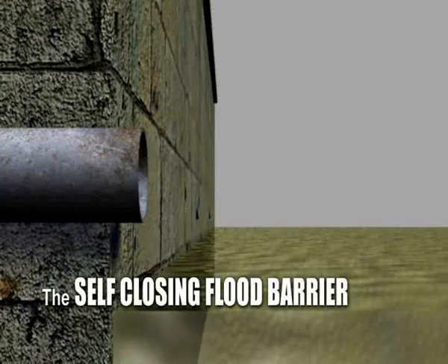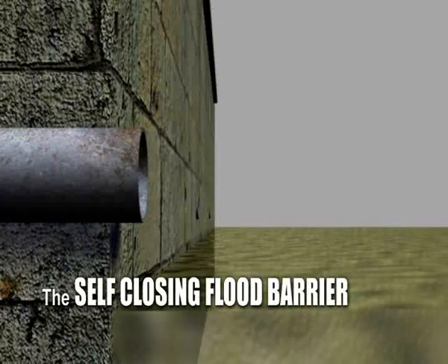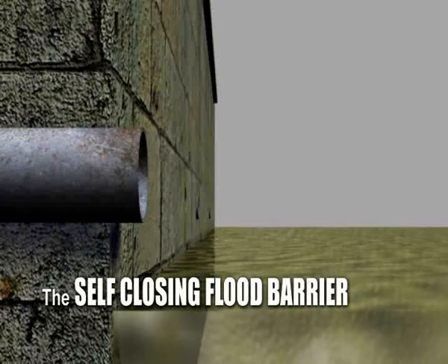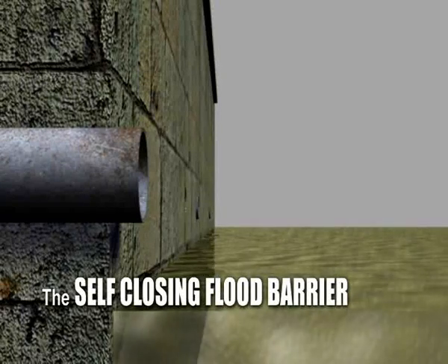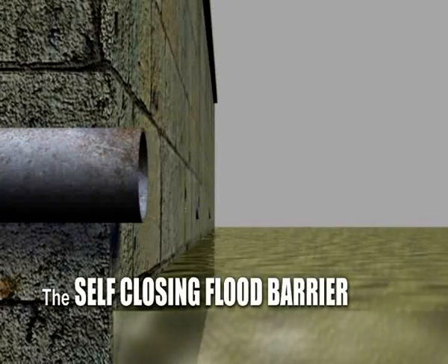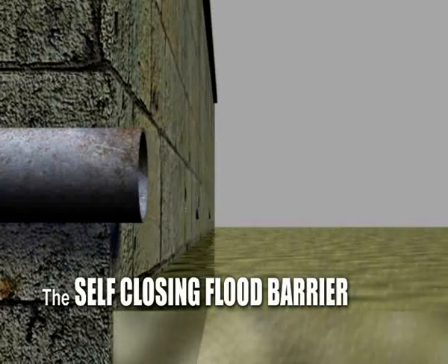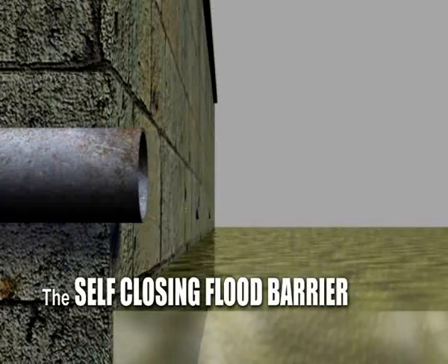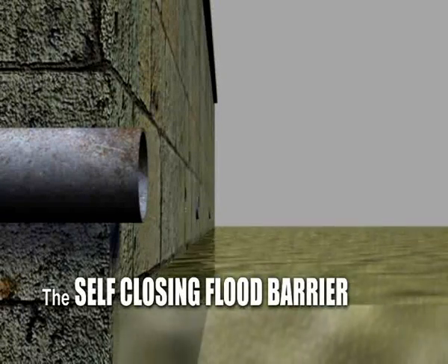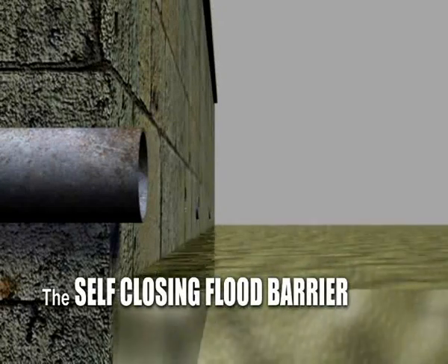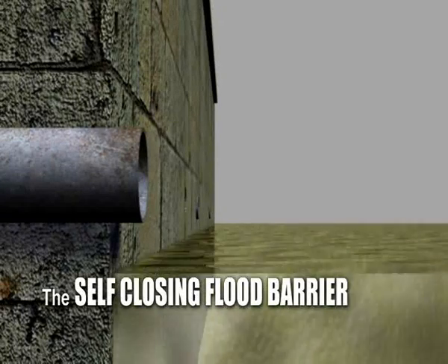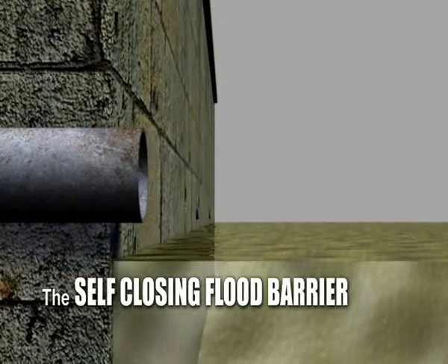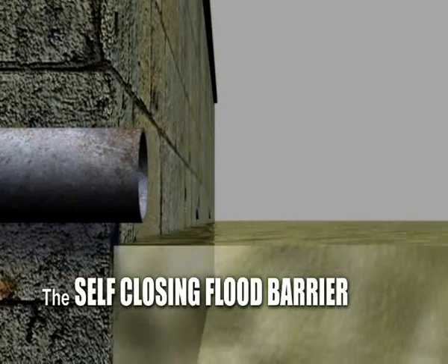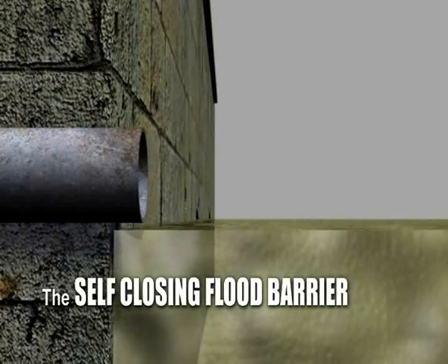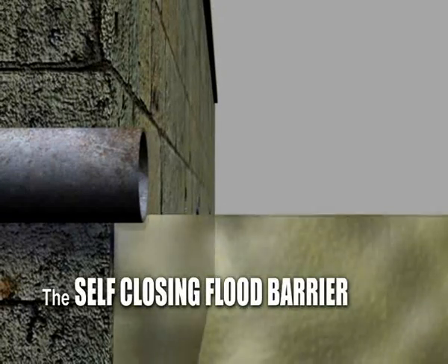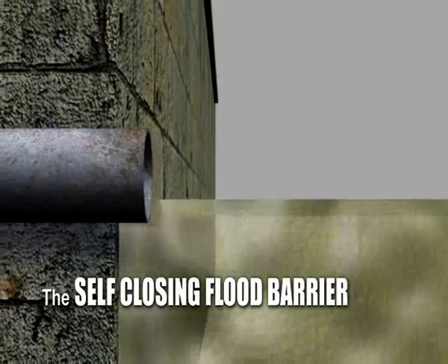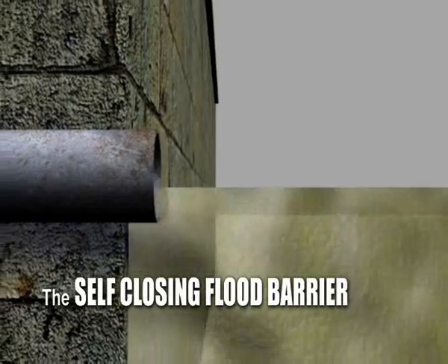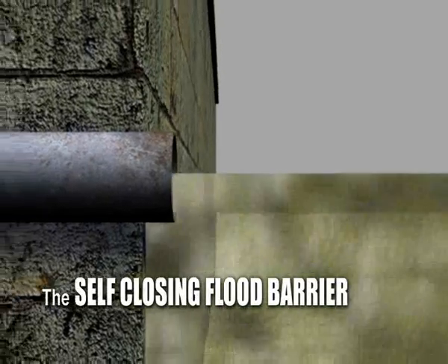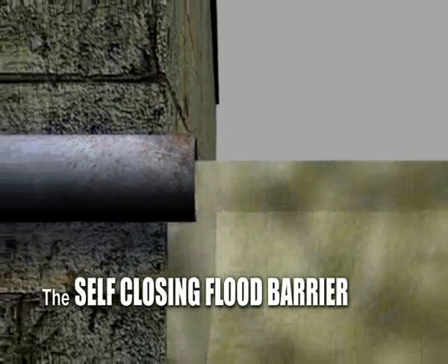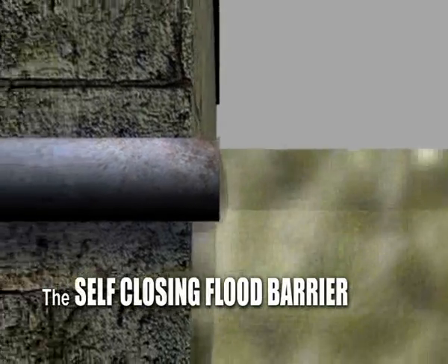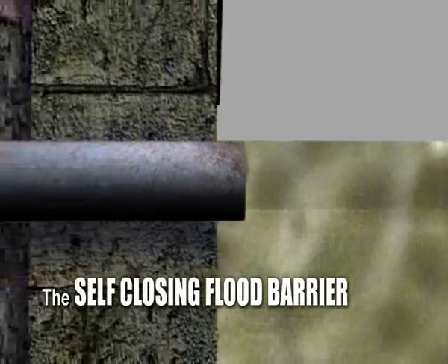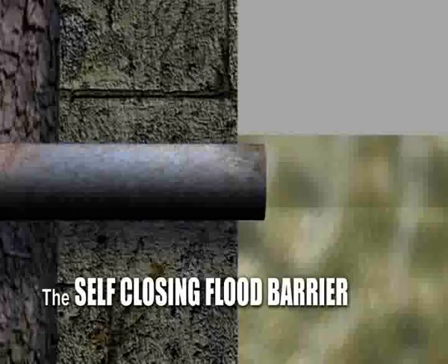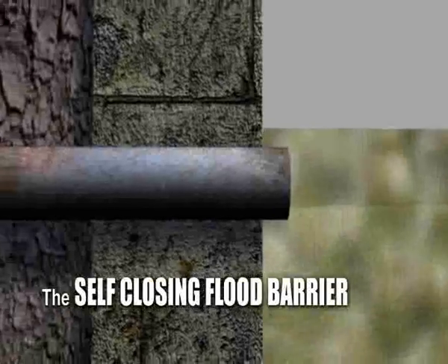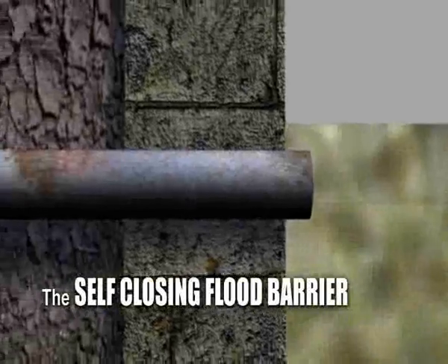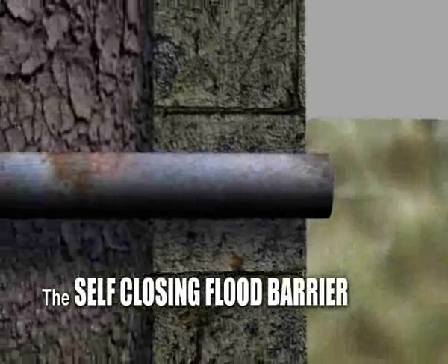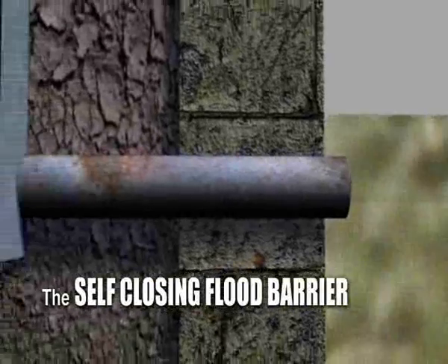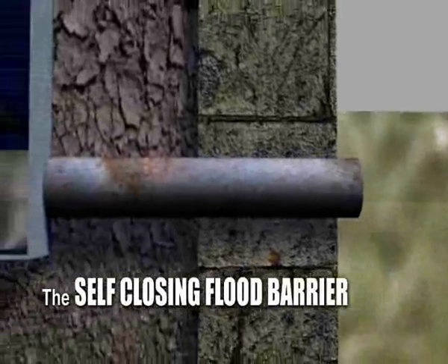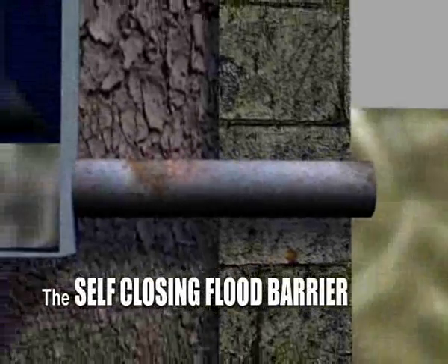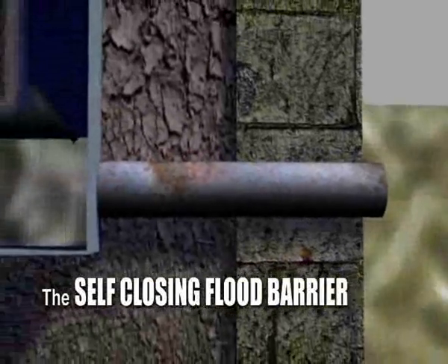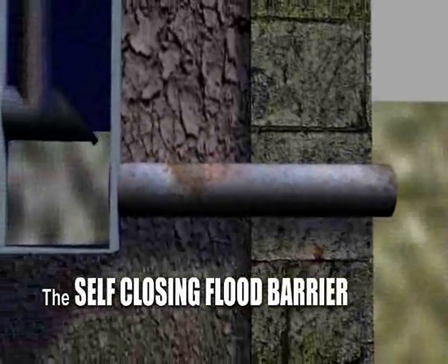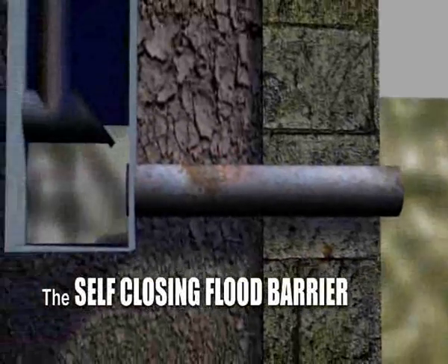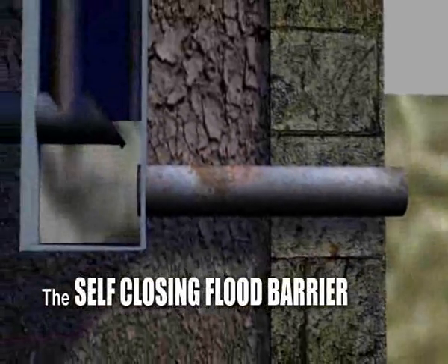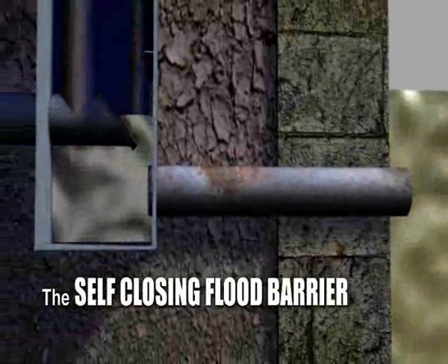Once a flood situation is imminent, the barrier will raise completely to its full extent.